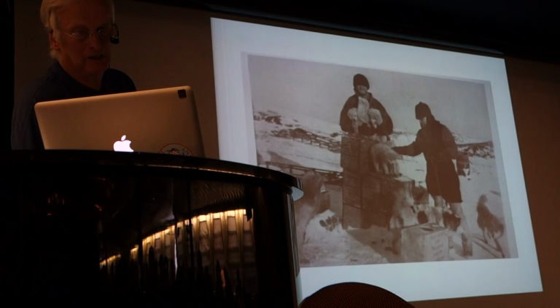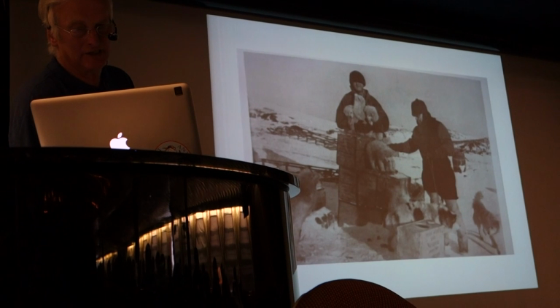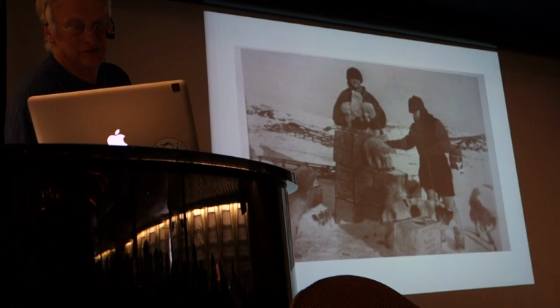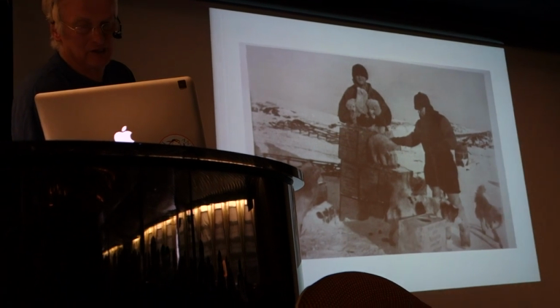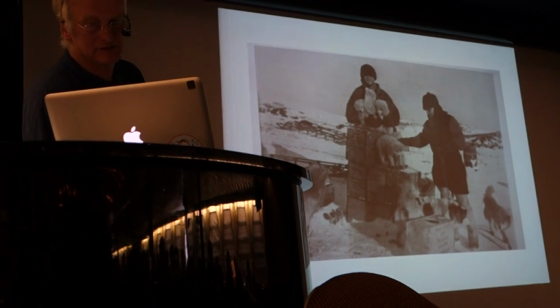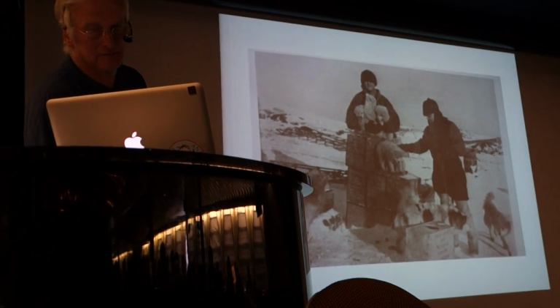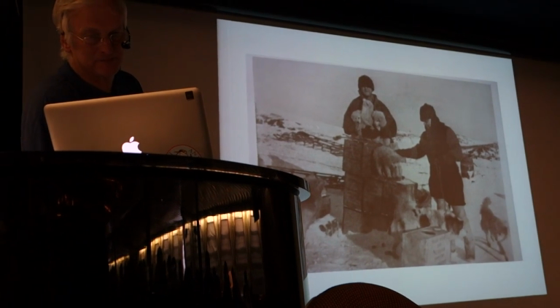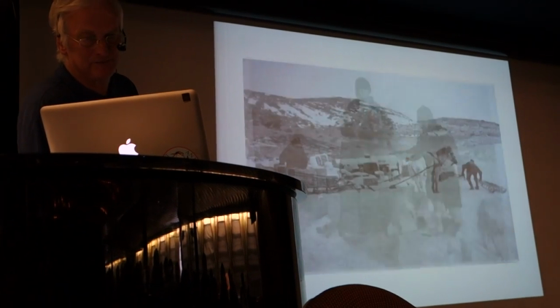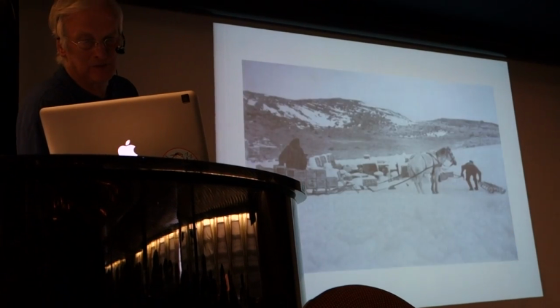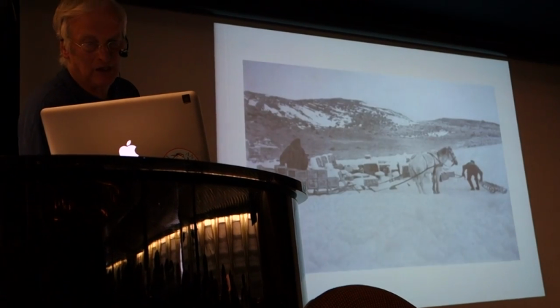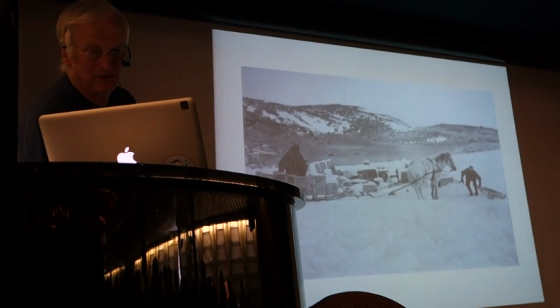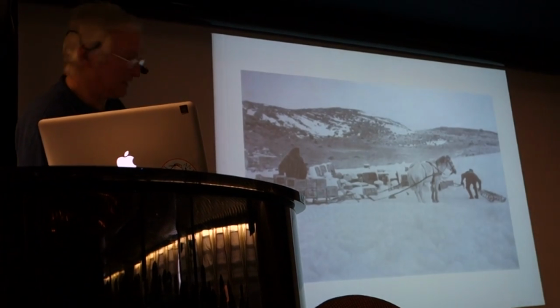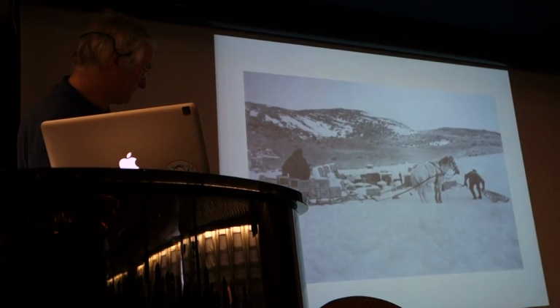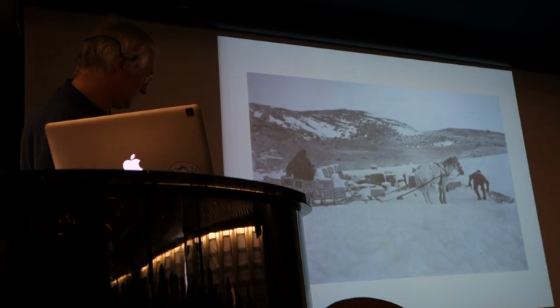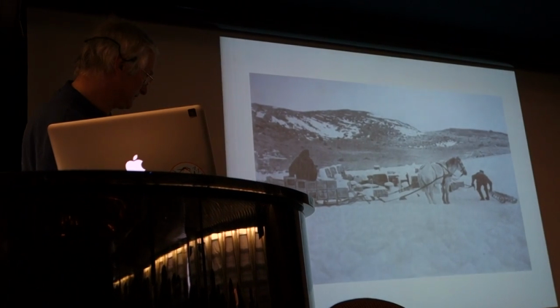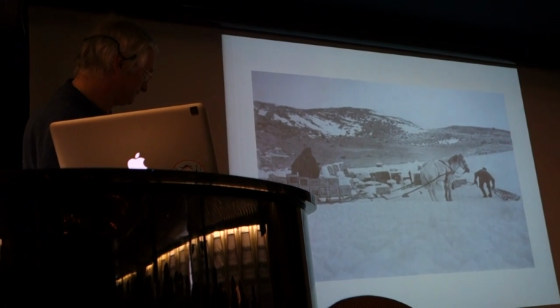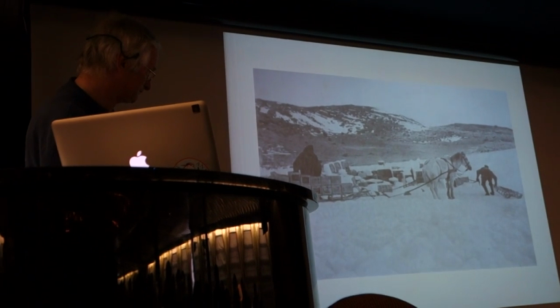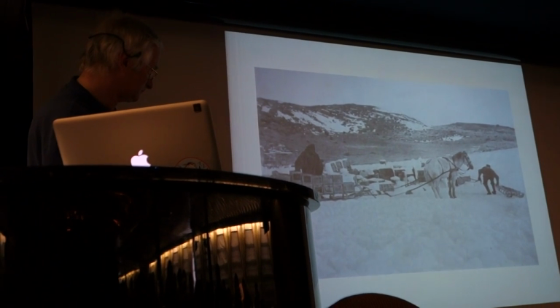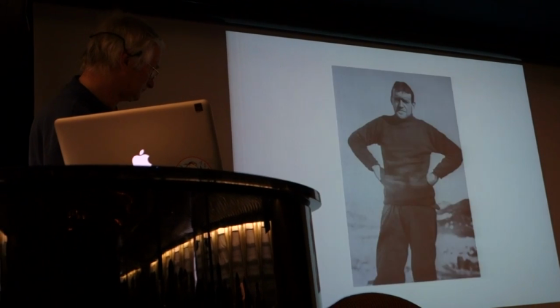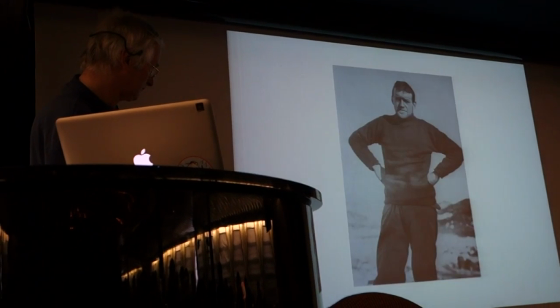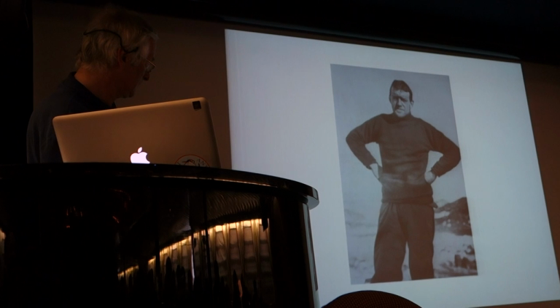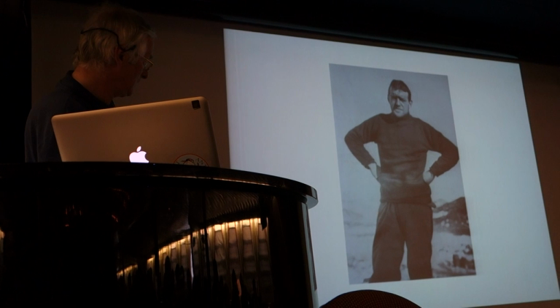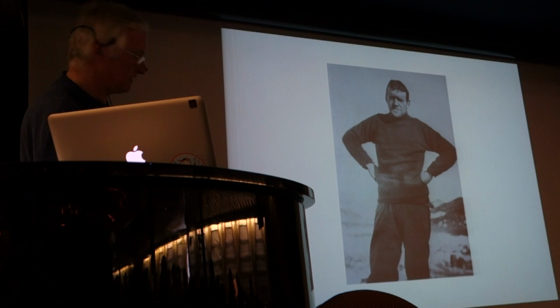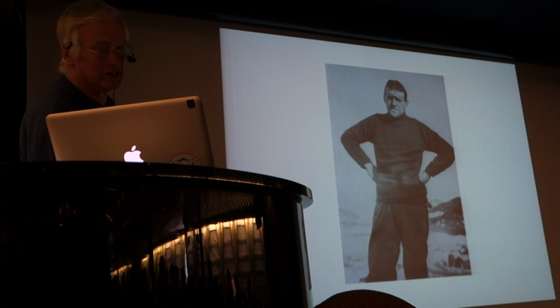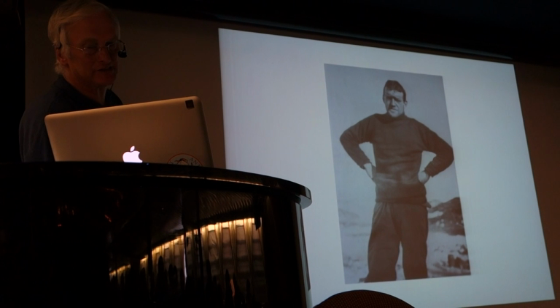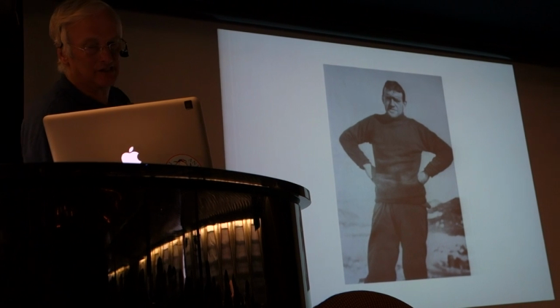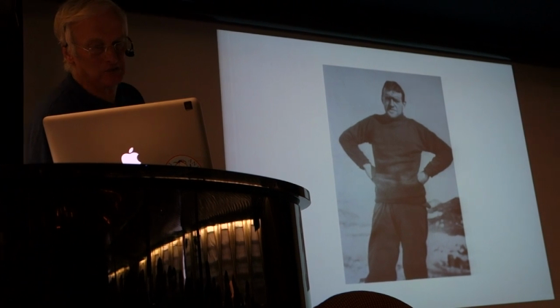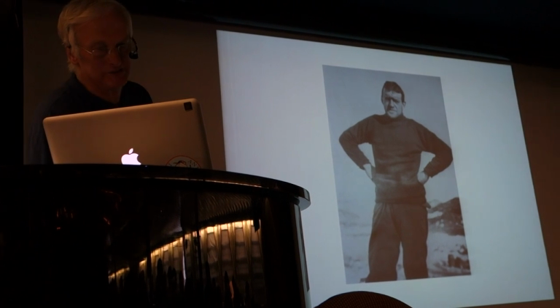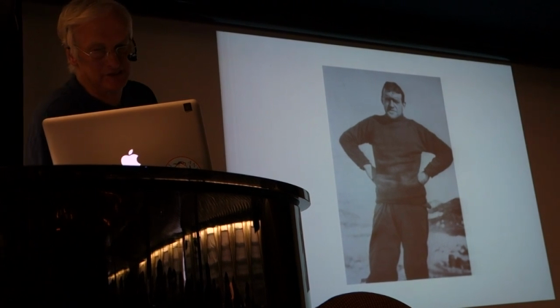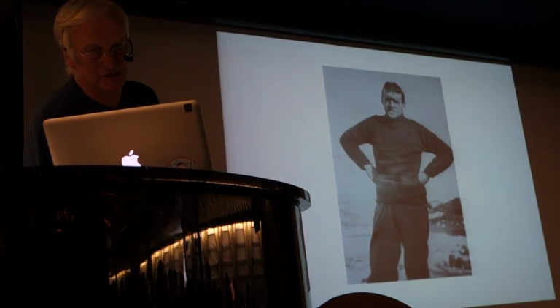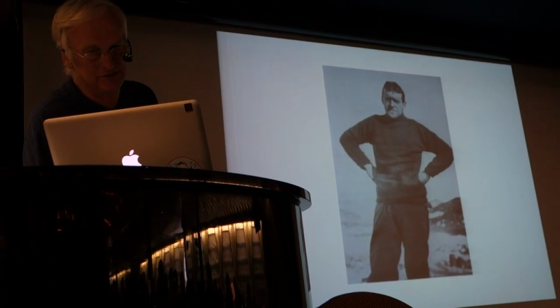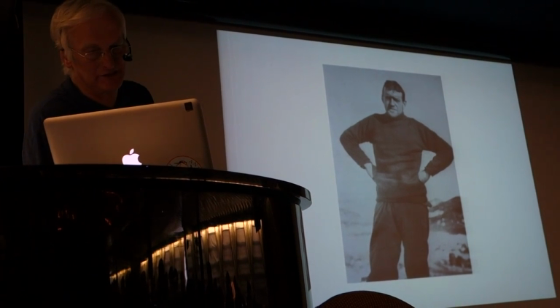They had the dogs, the pups, and they had the ponies. And there's Shackleton at Cape Royds in 1908.